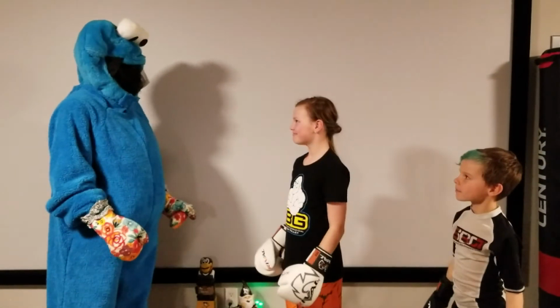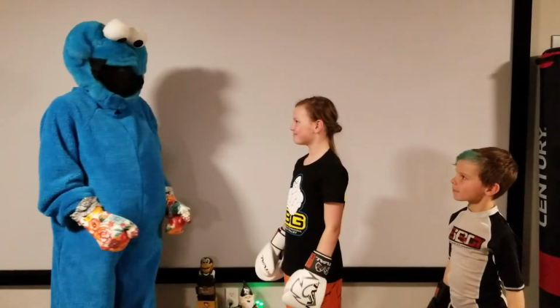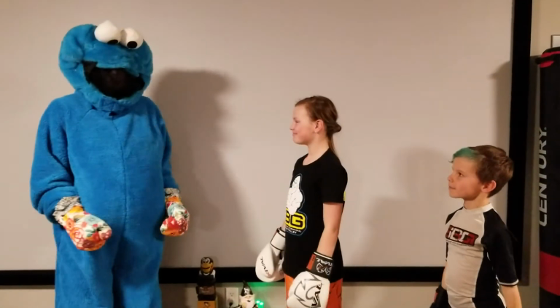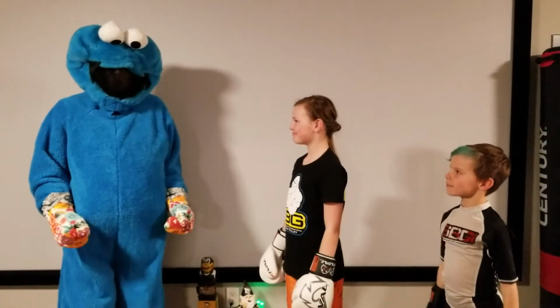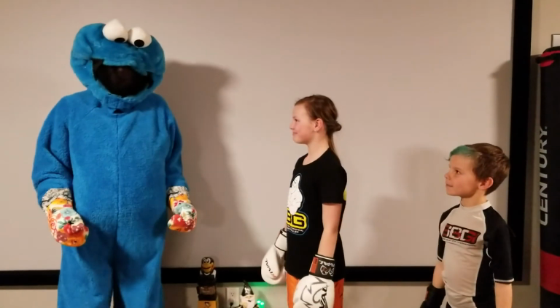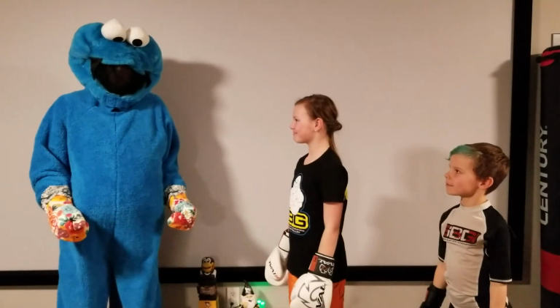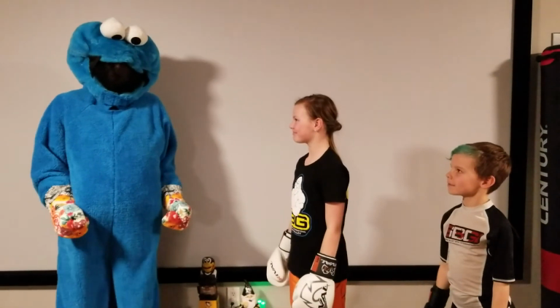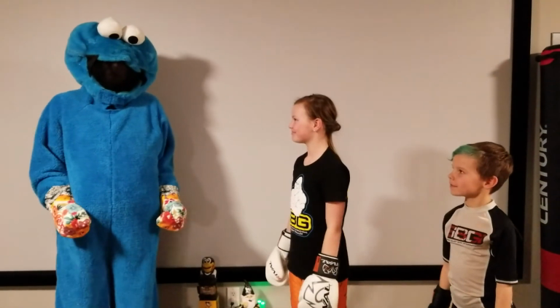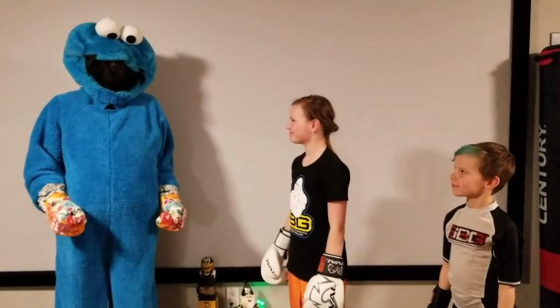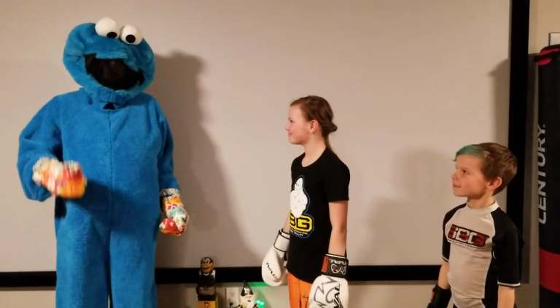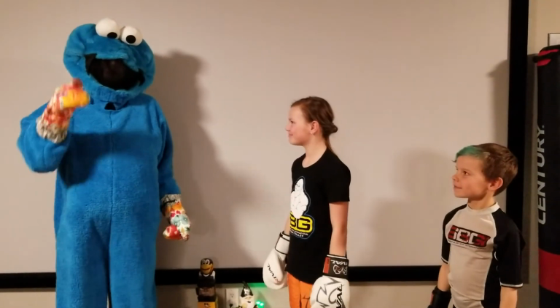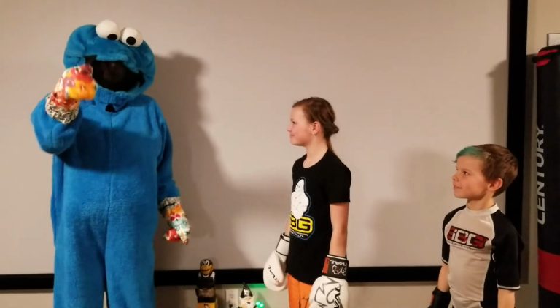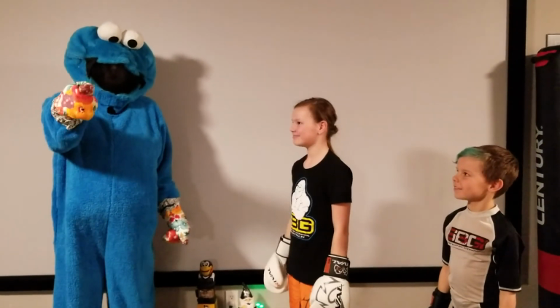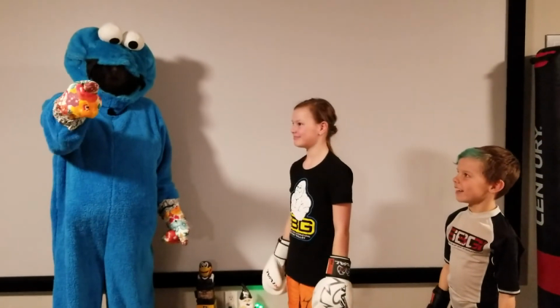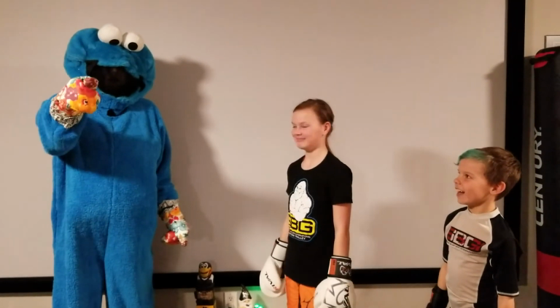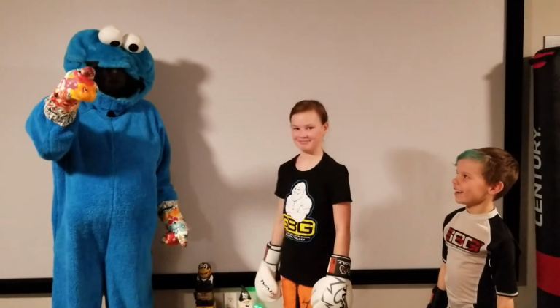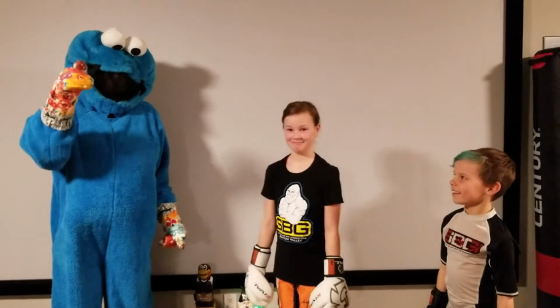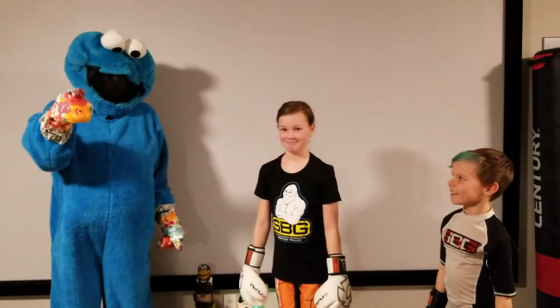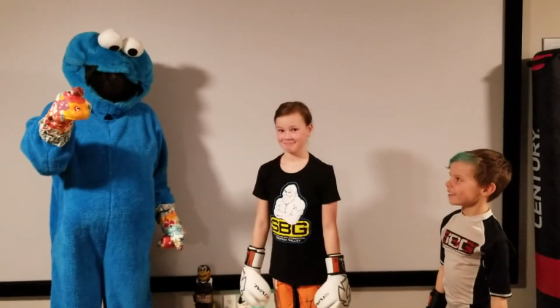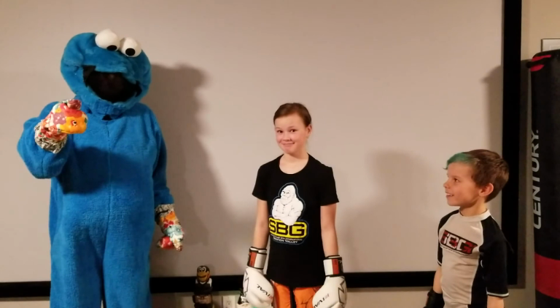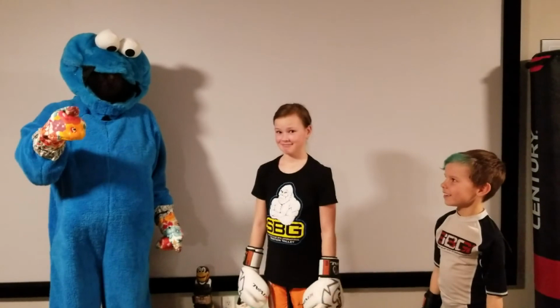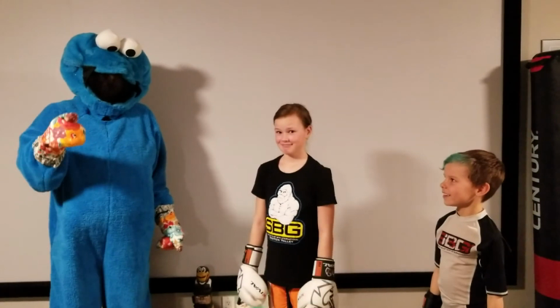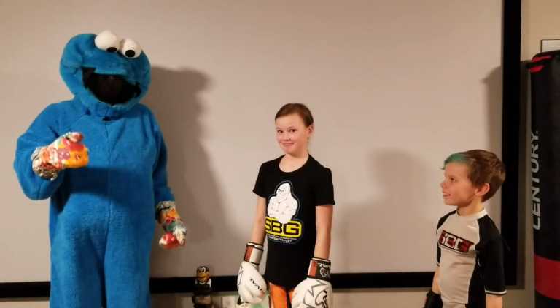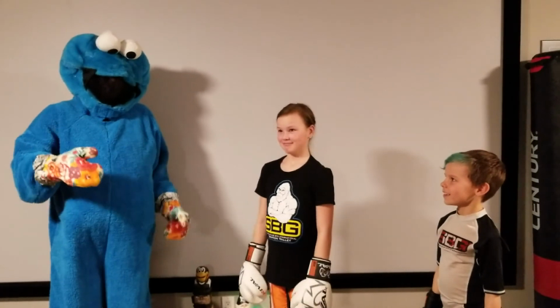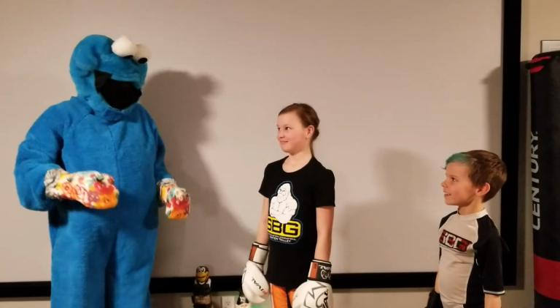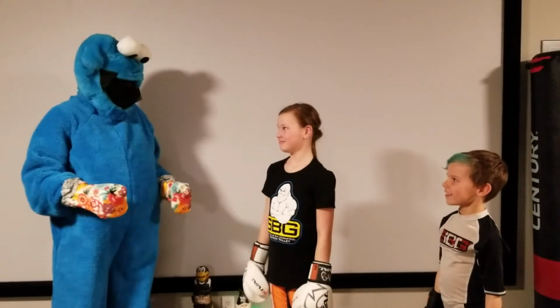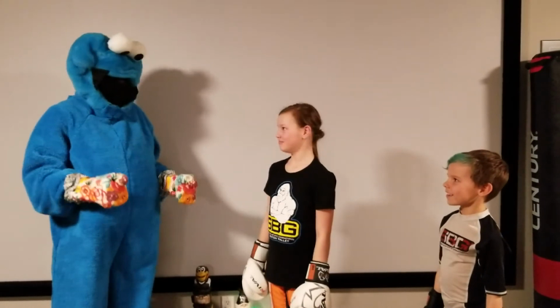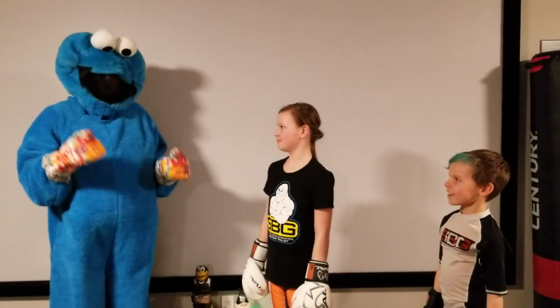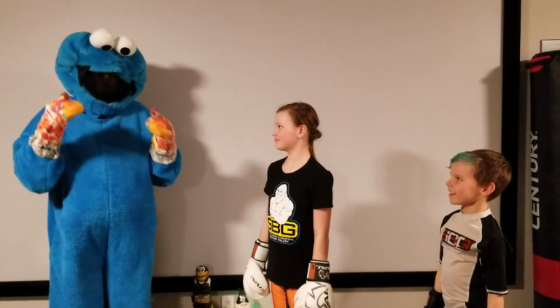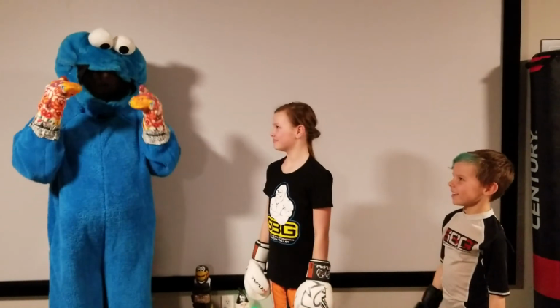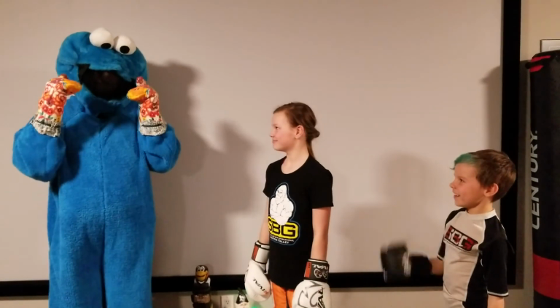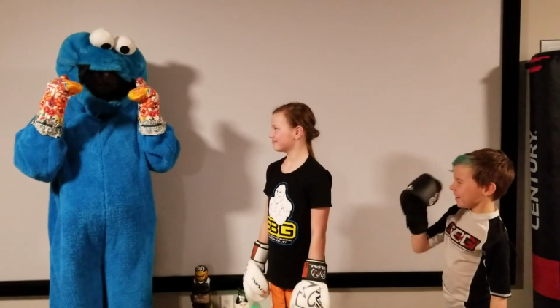That is it — my cookies are ready! Remember, be smart cookies and keep your hands up.